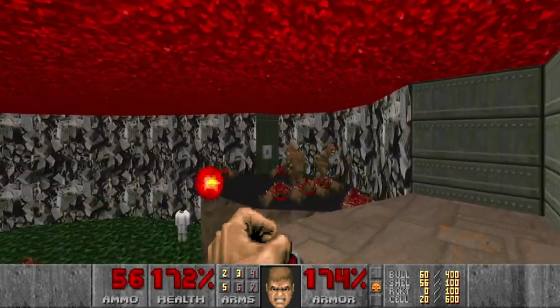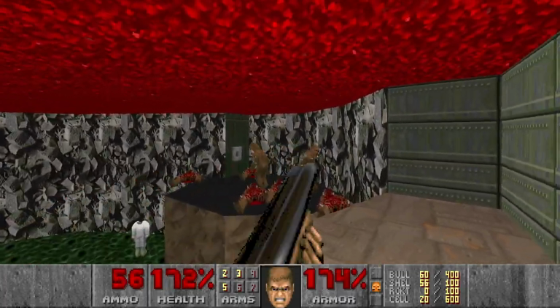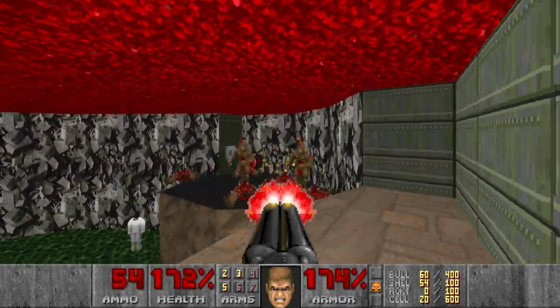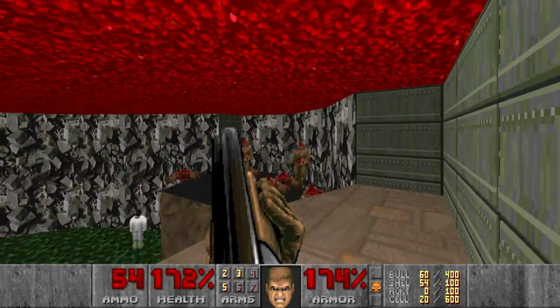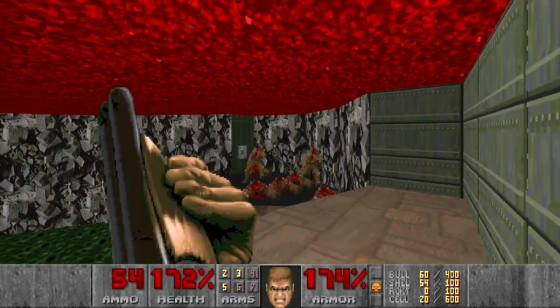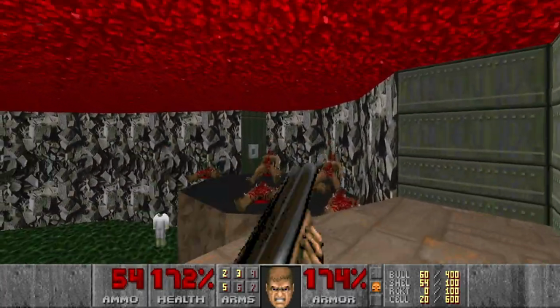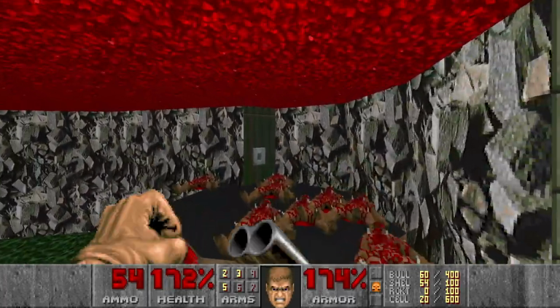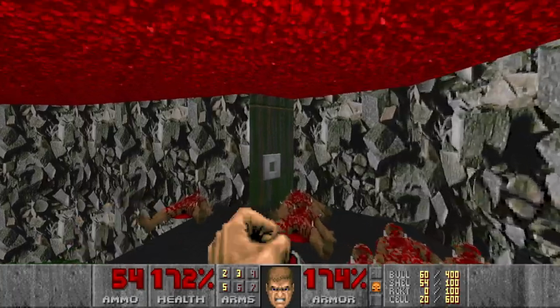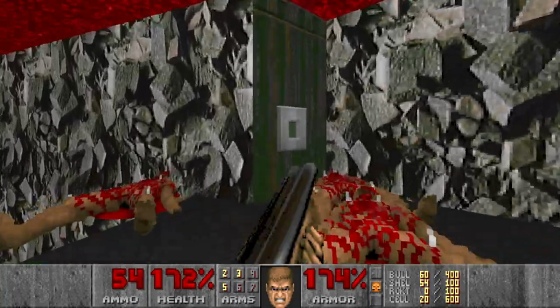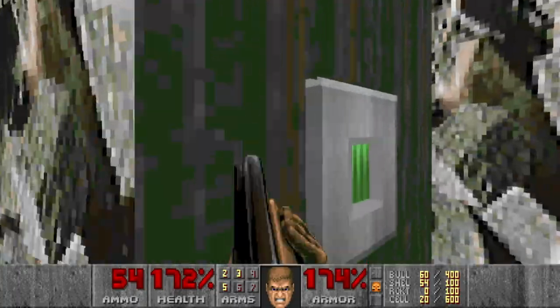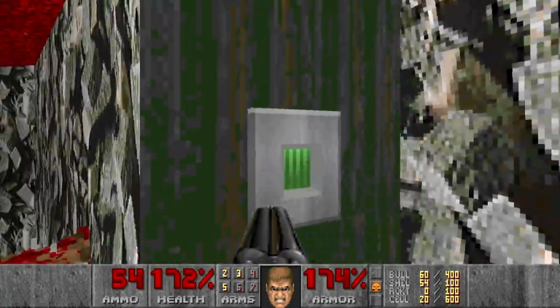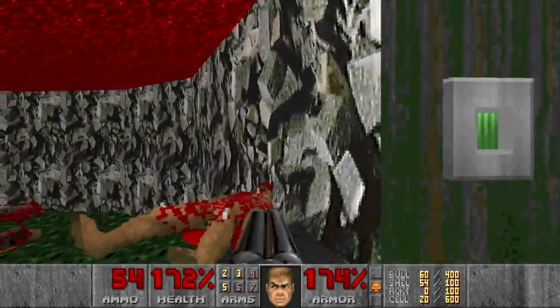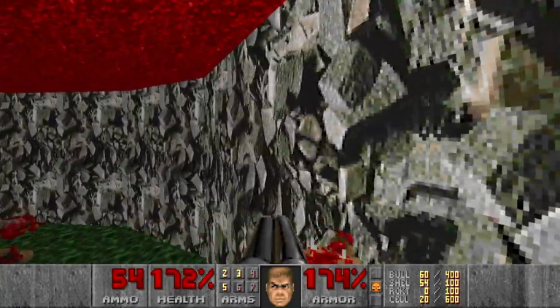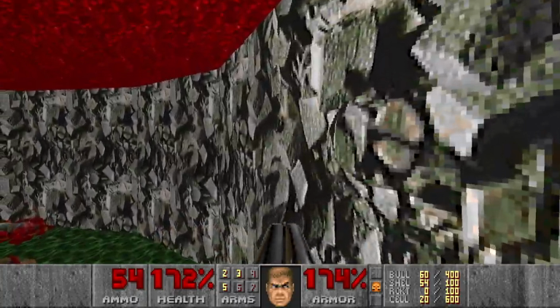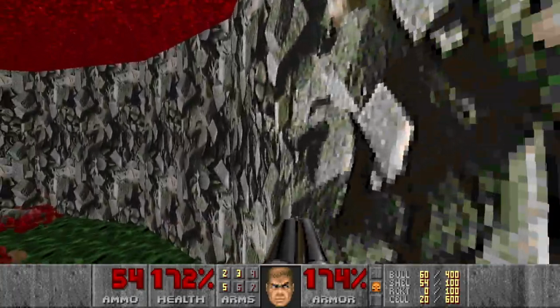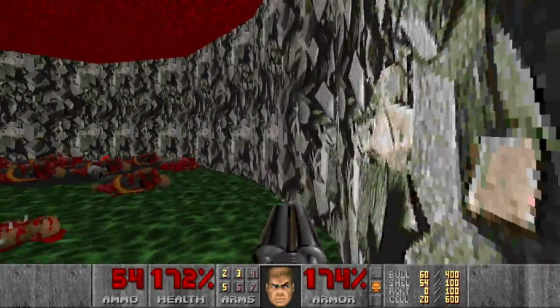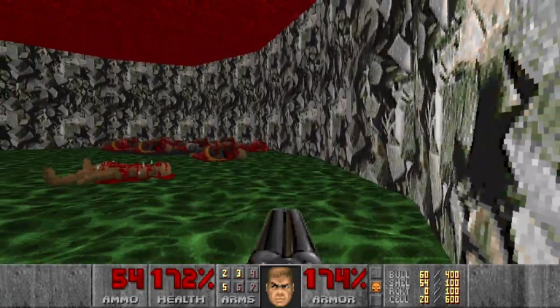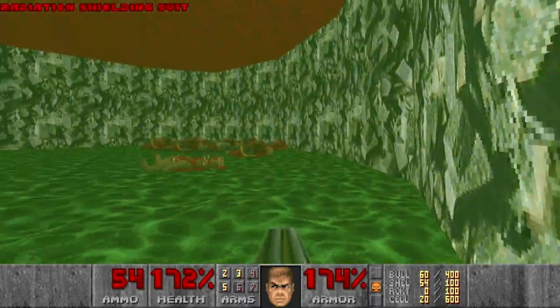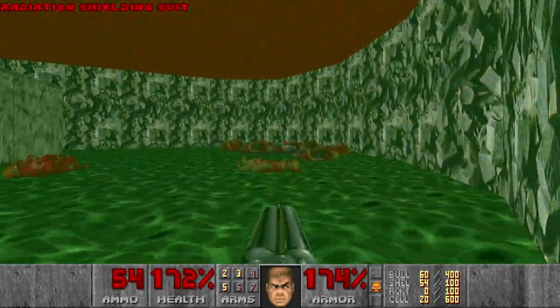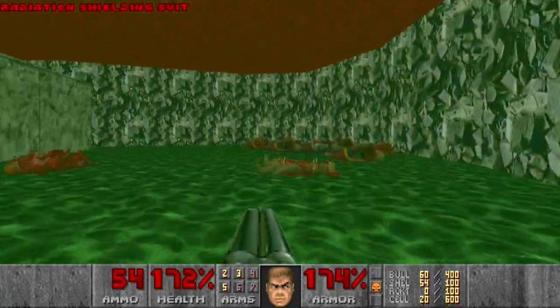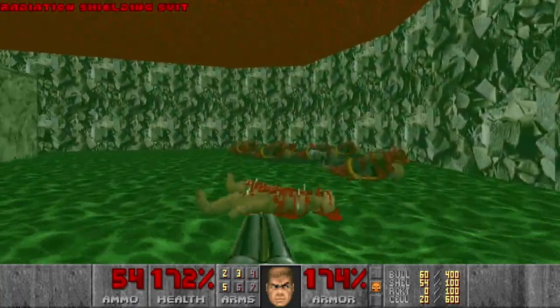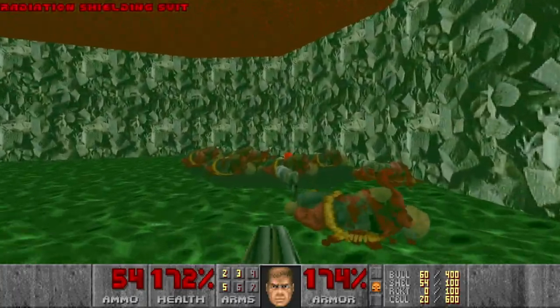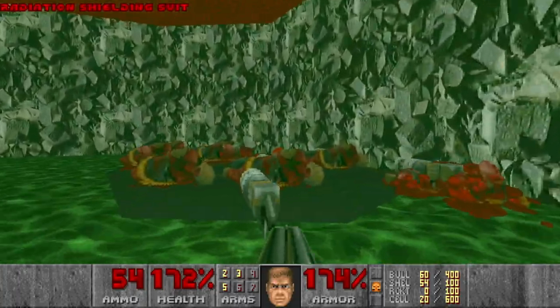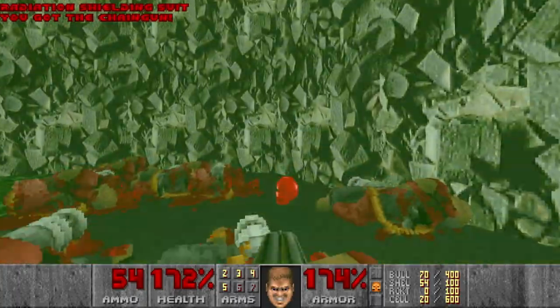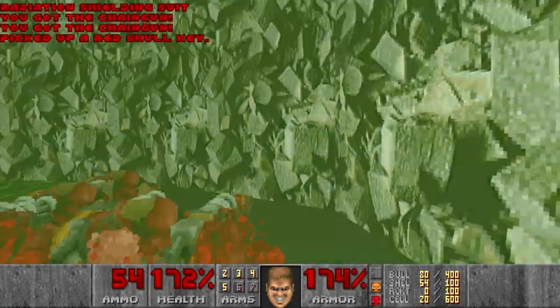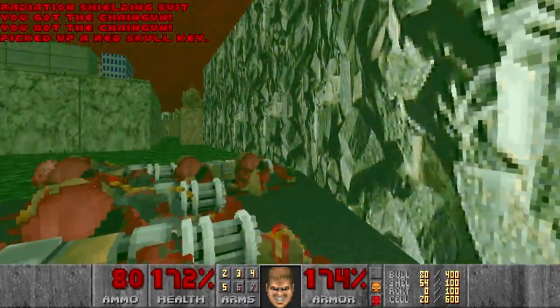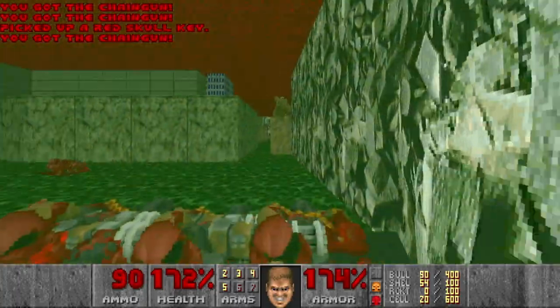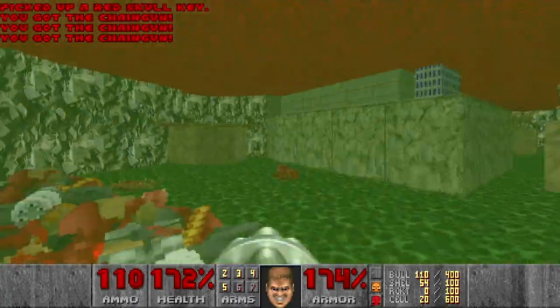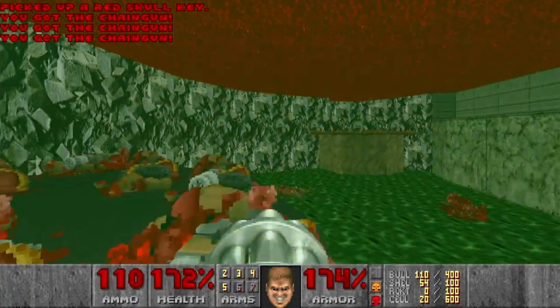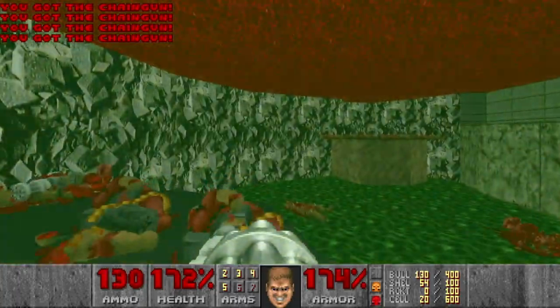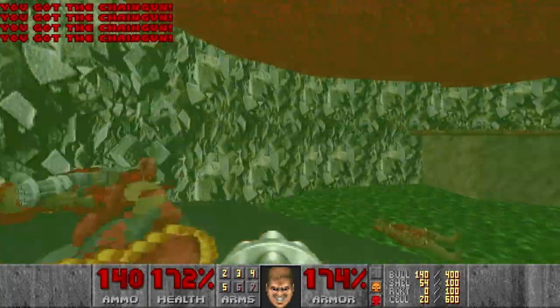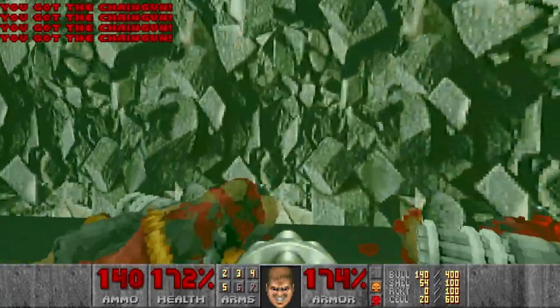Then the Imps. Then let's press the switch to lower the red key, grab the radiation suit. Now we can move on.